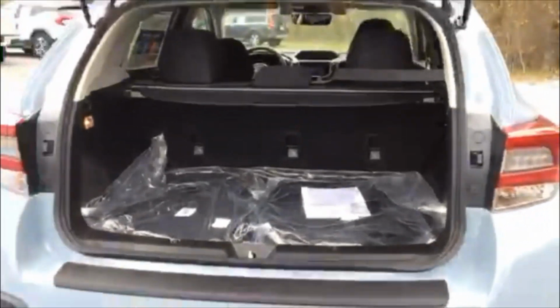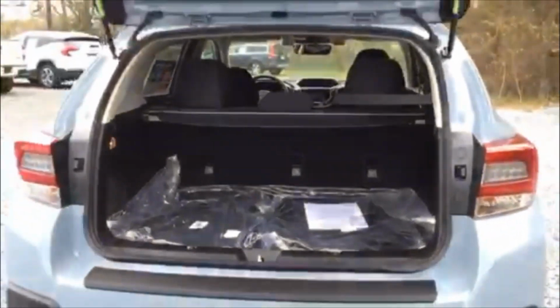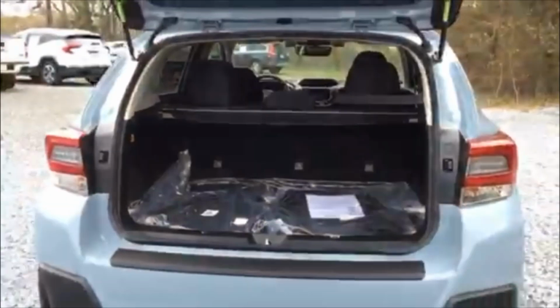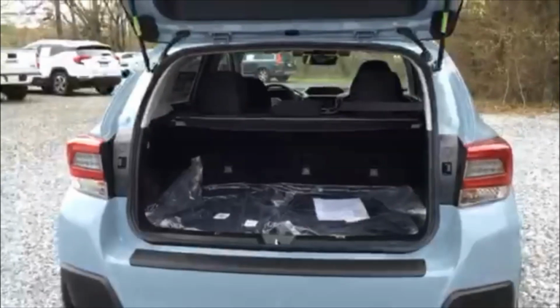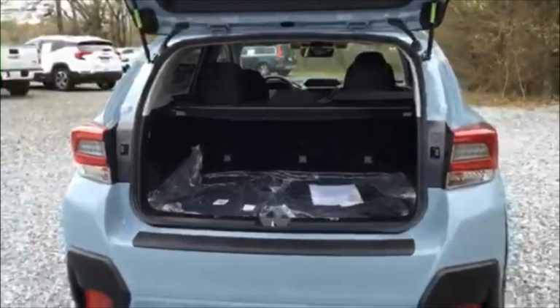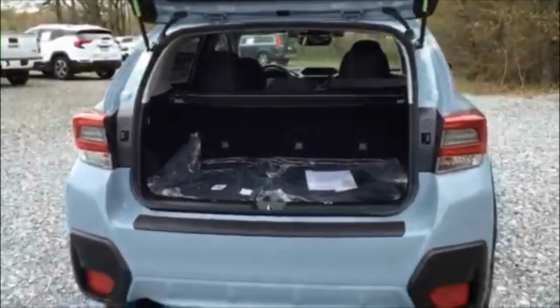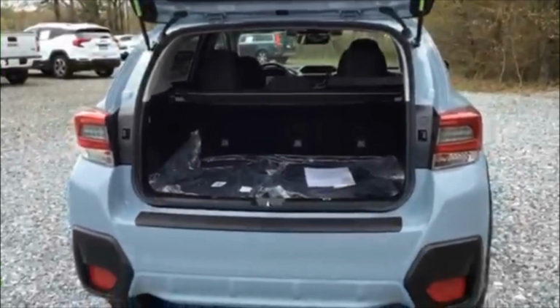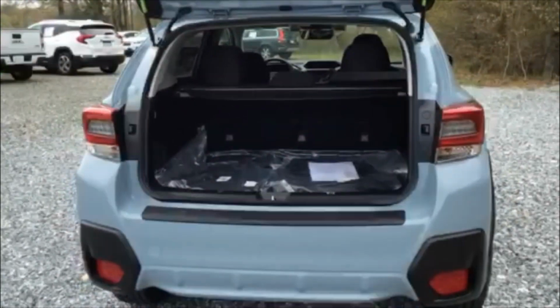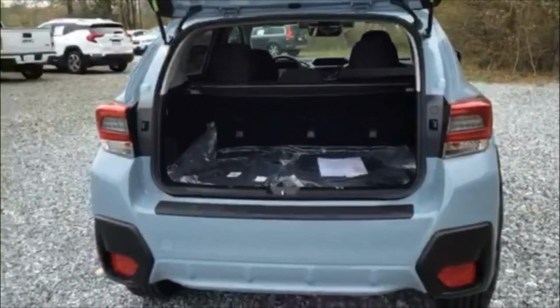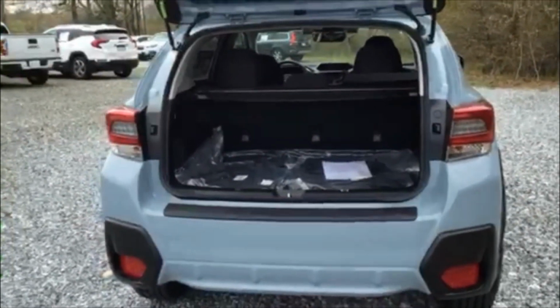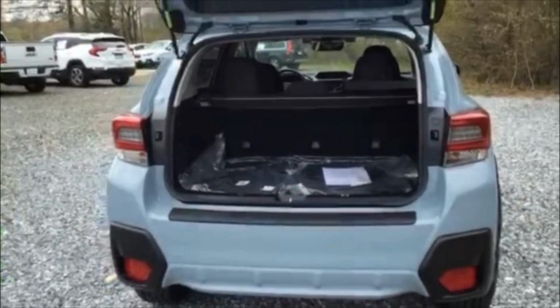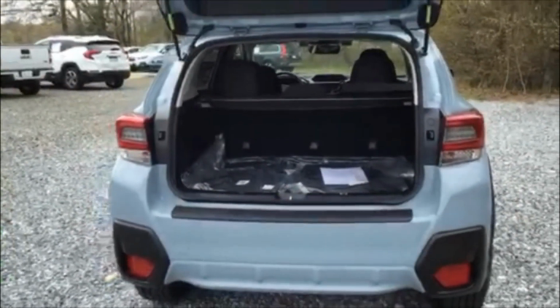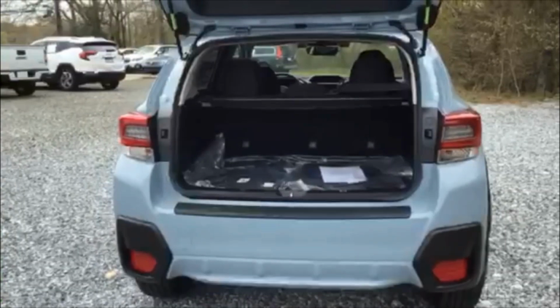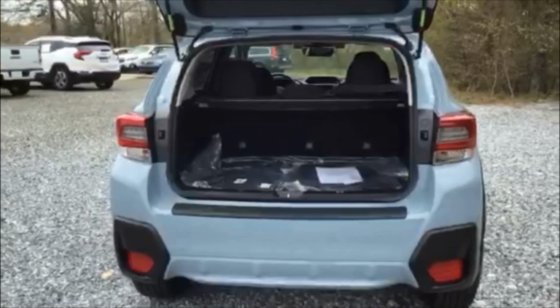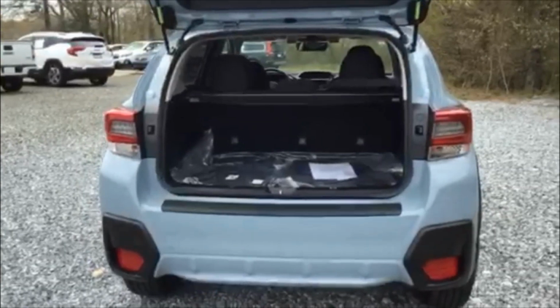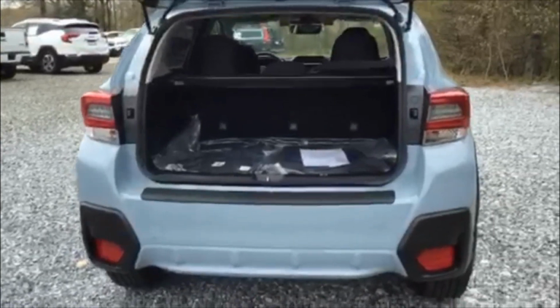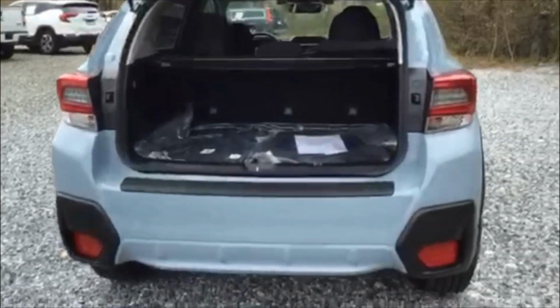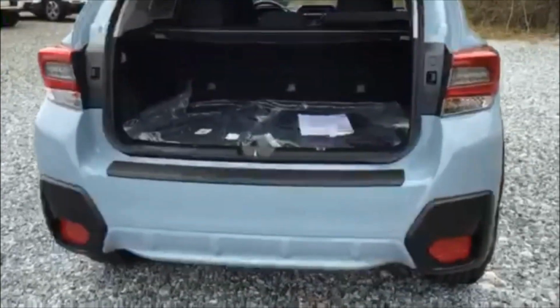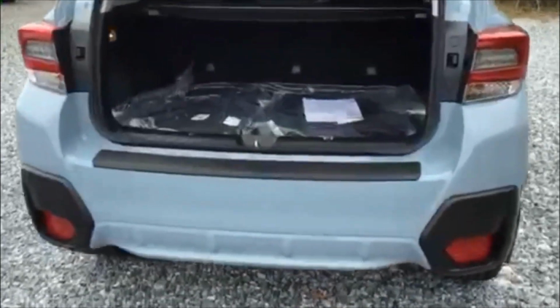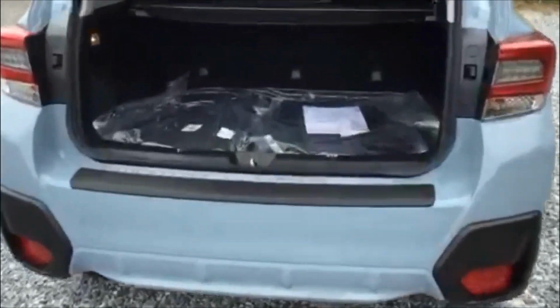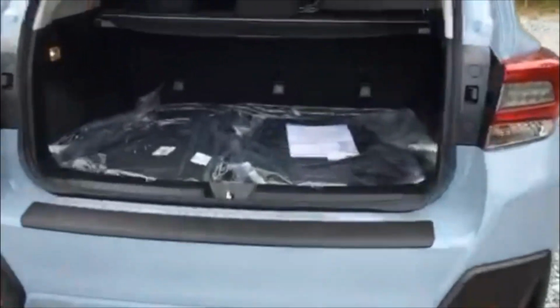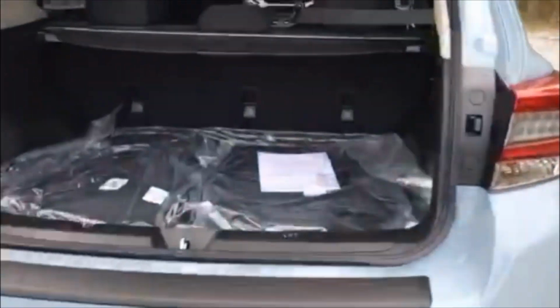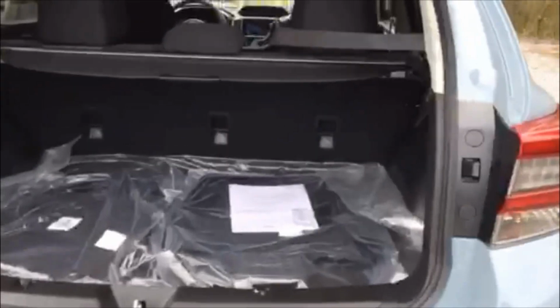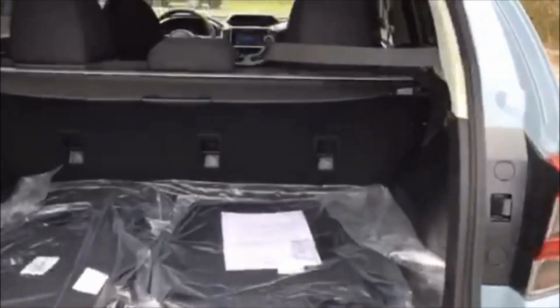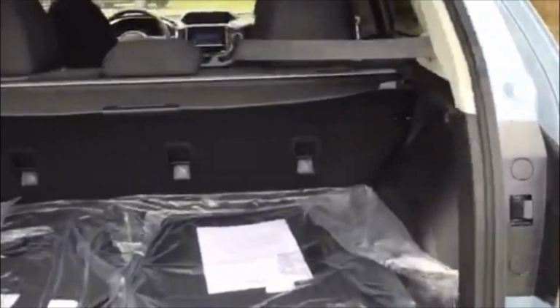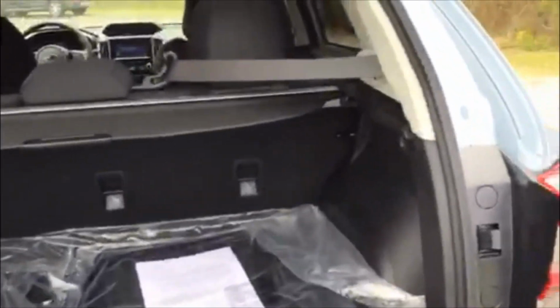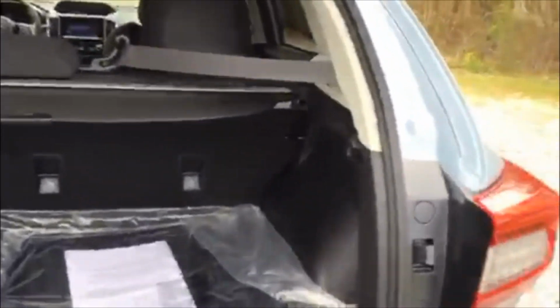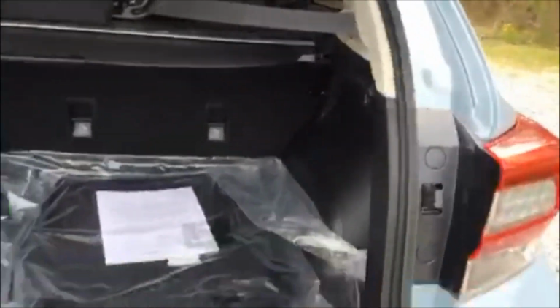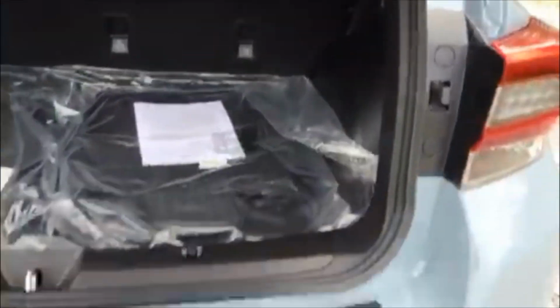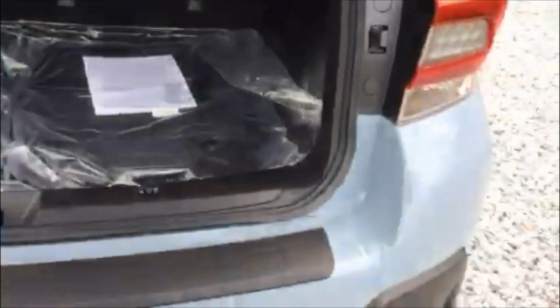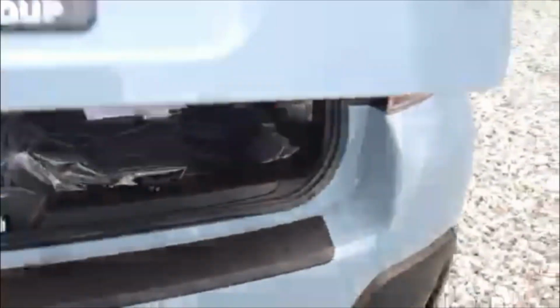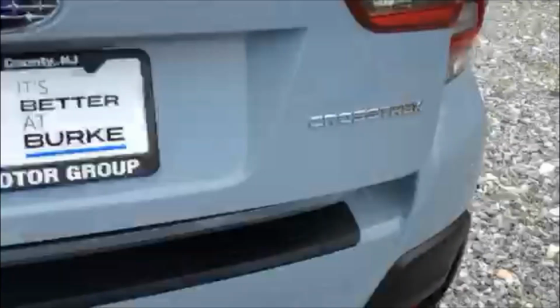You can see some of the cargo space in the back — a ton of room for a nice little crossover.